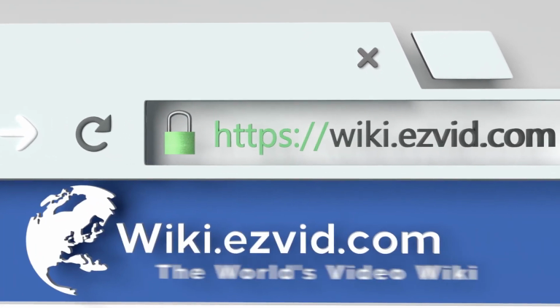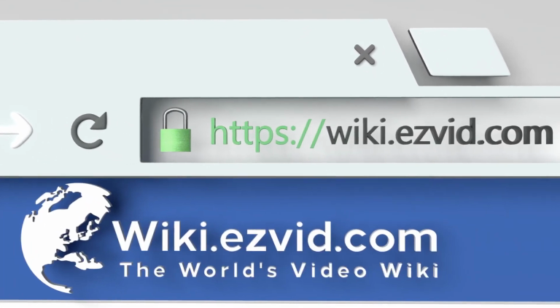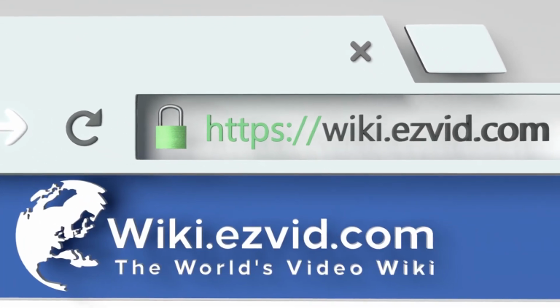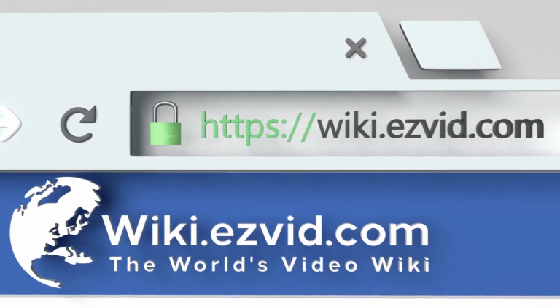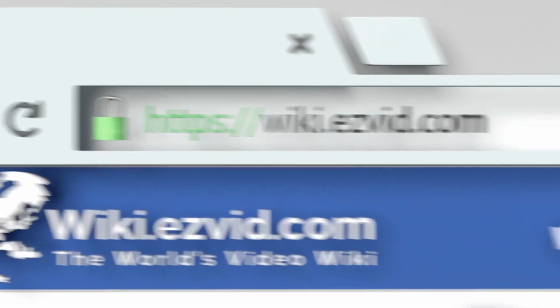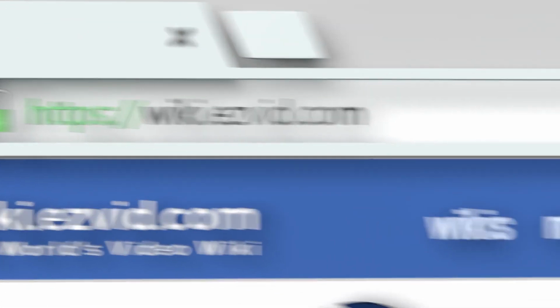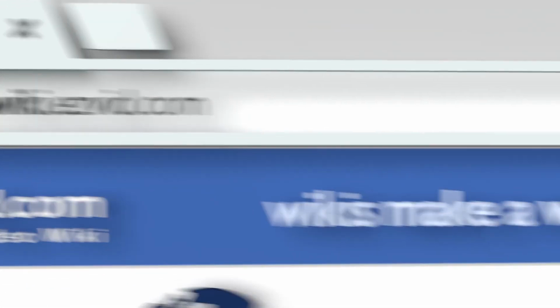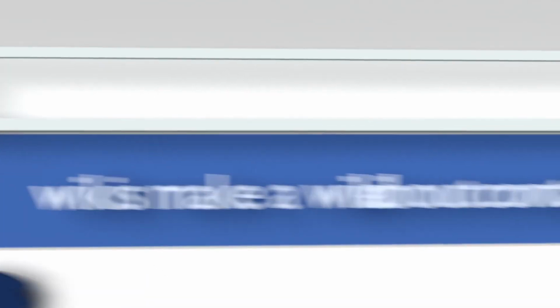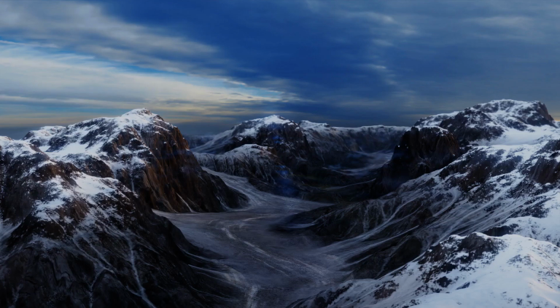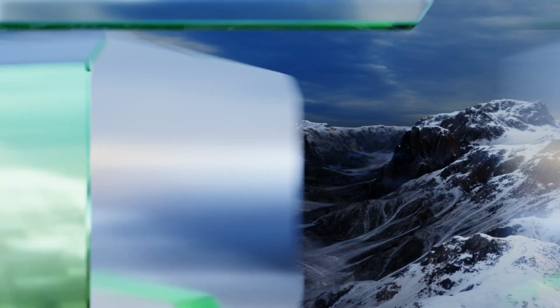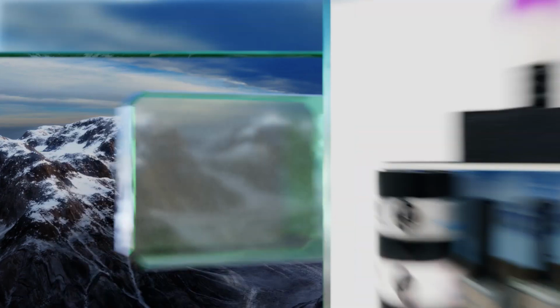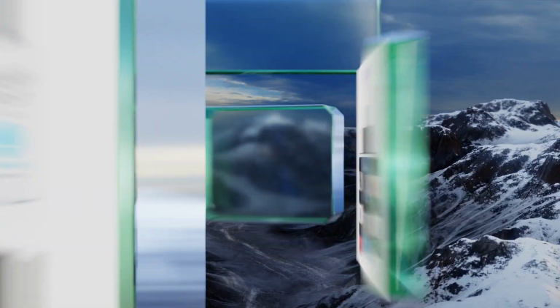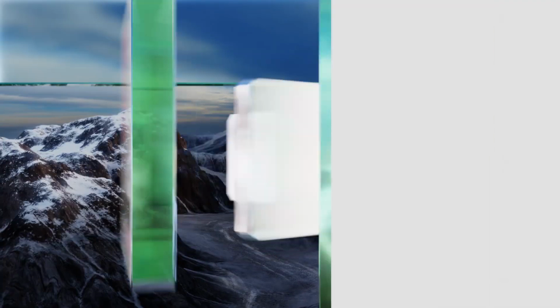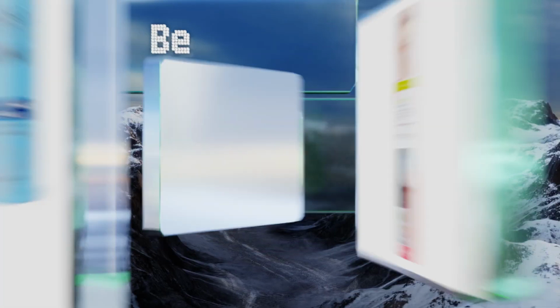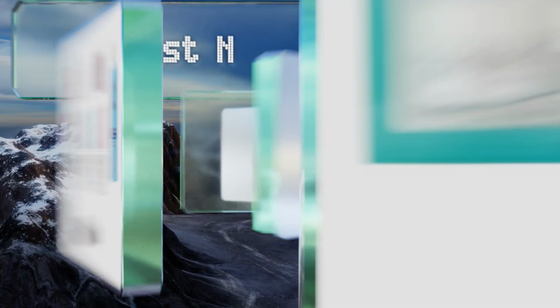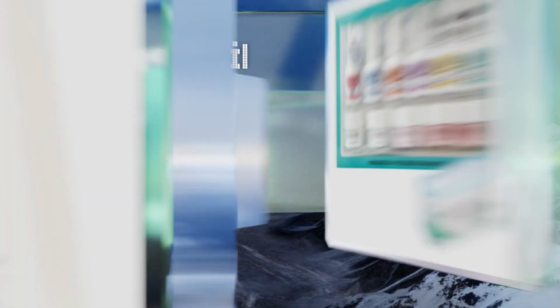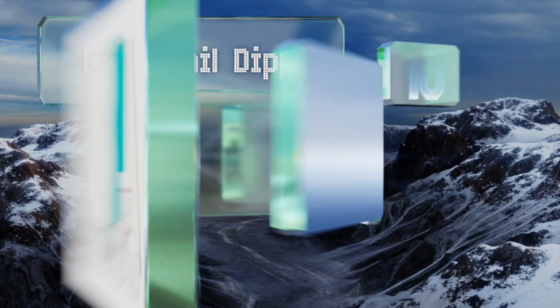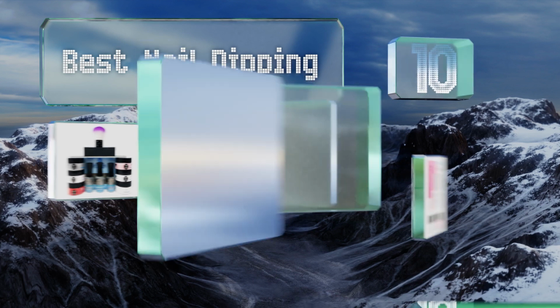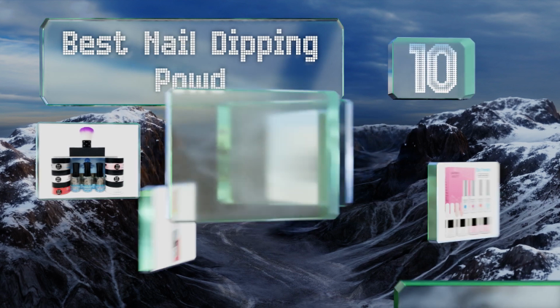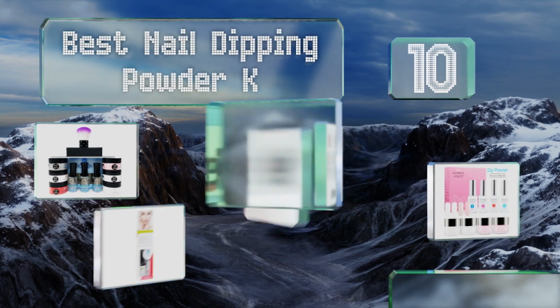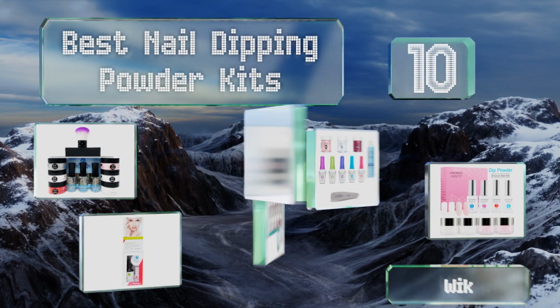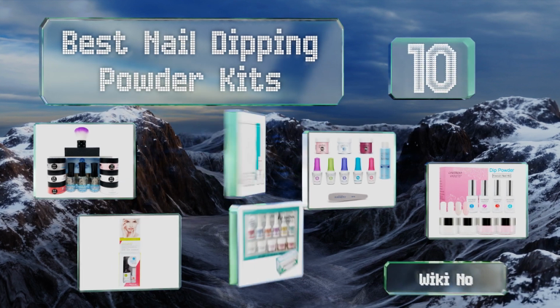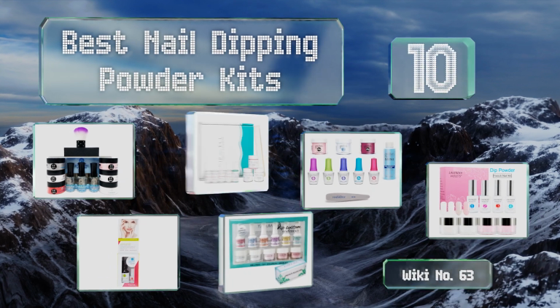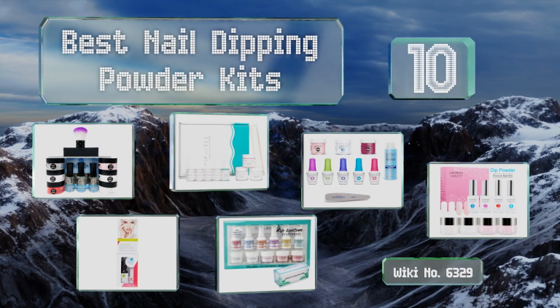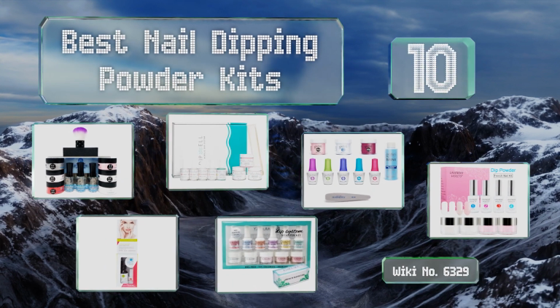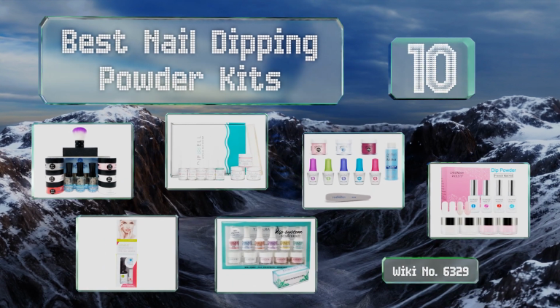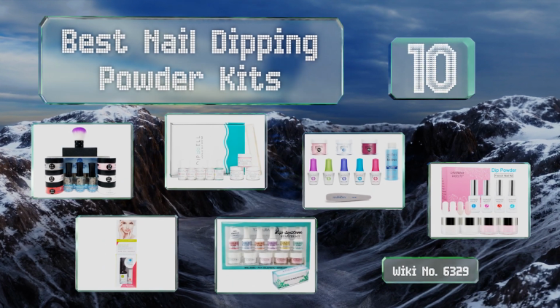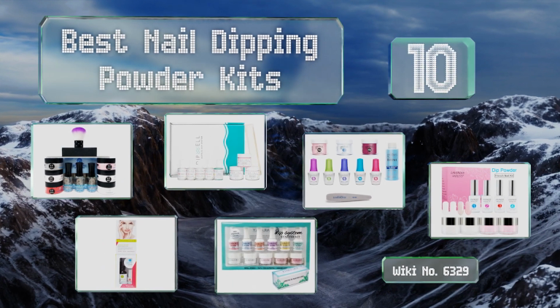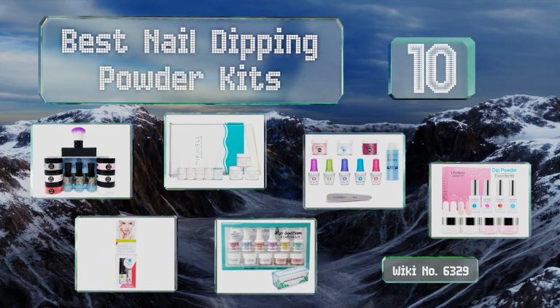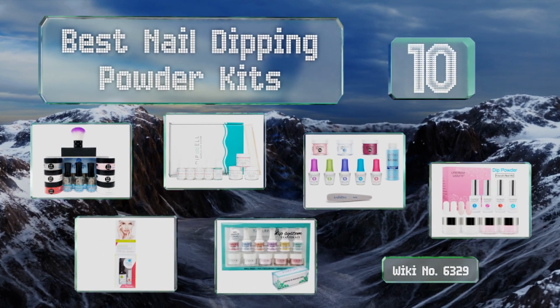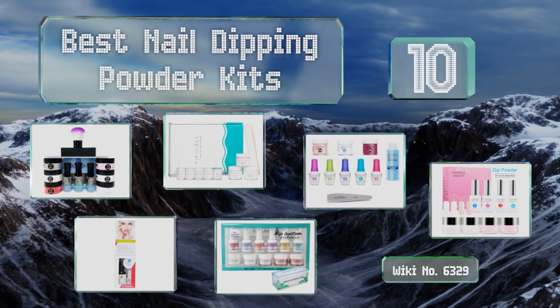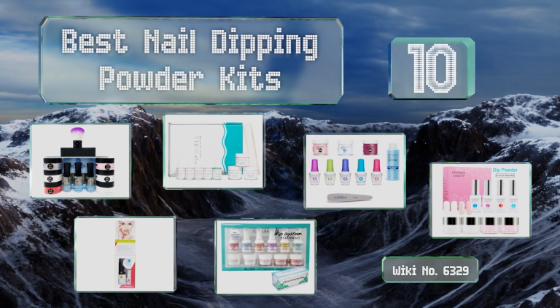EasyVid presents the 10 best nail dipping powder kits. Let's get started with the list.